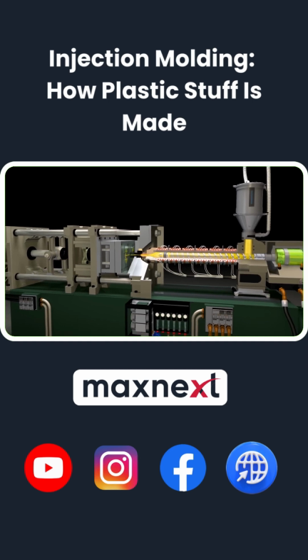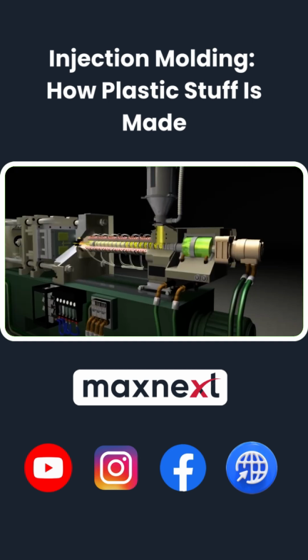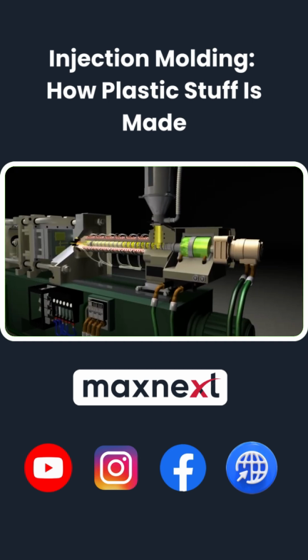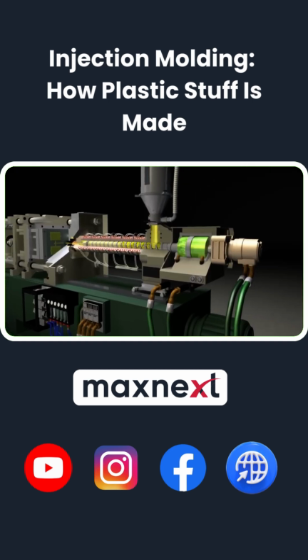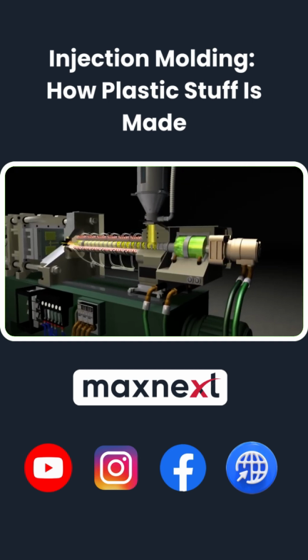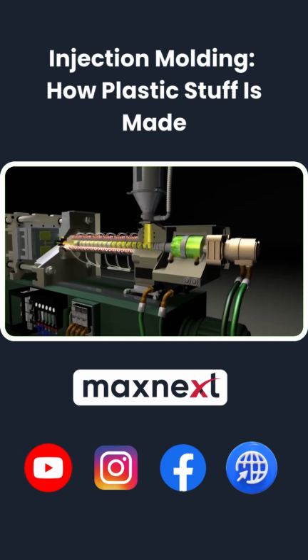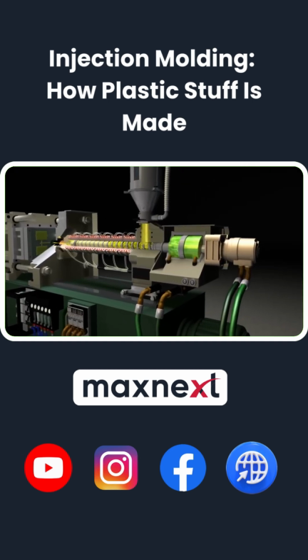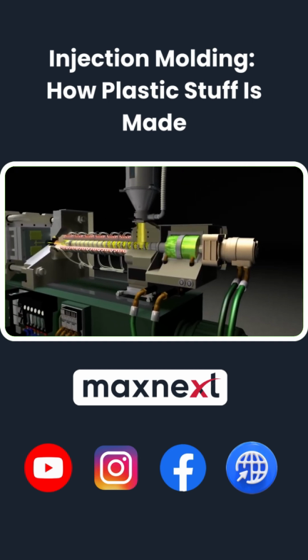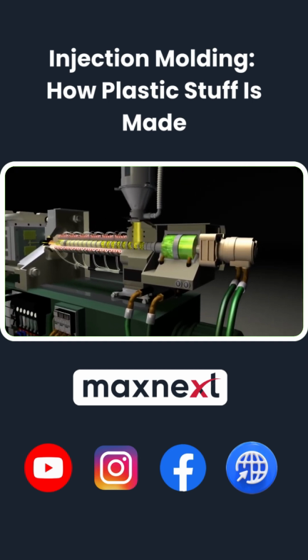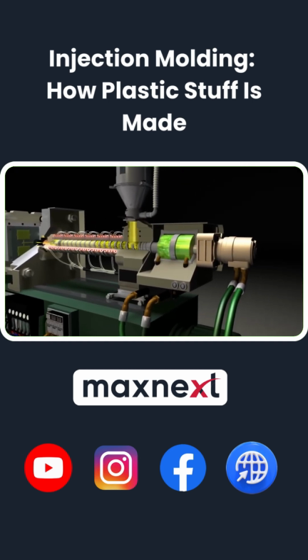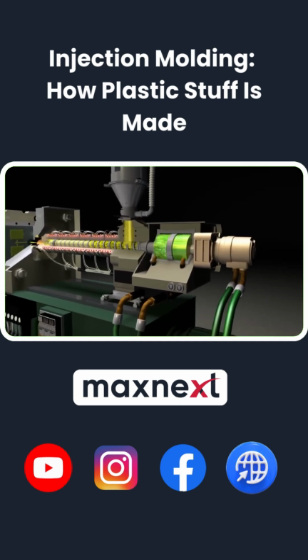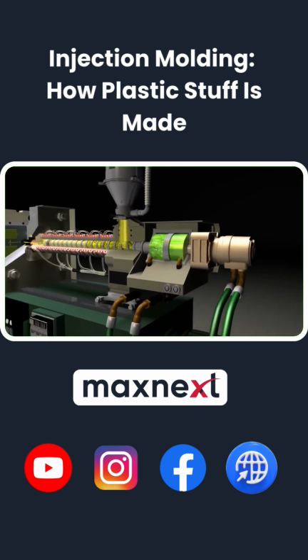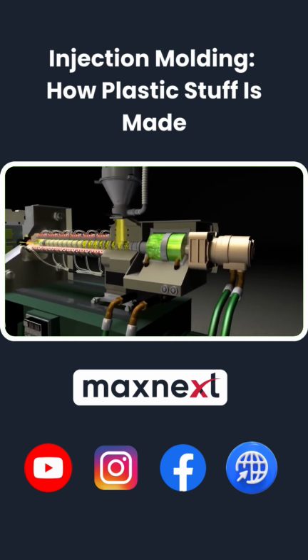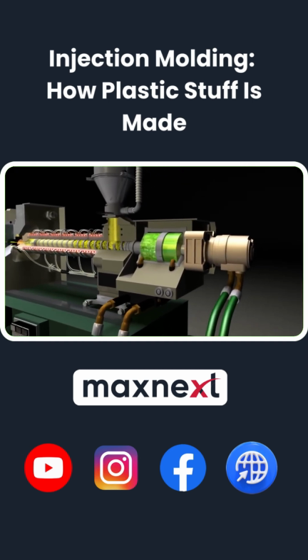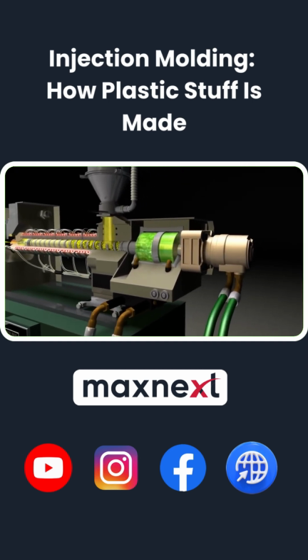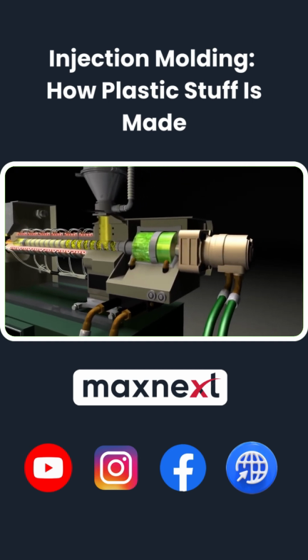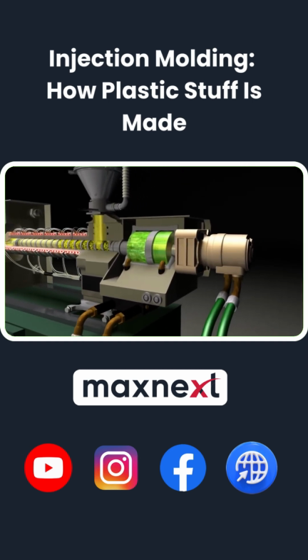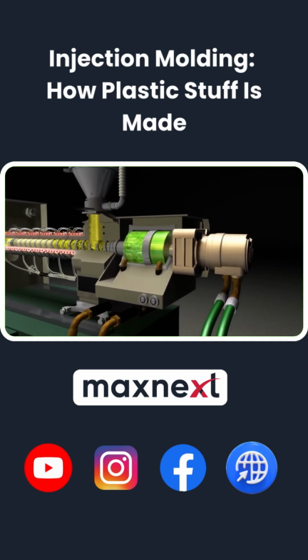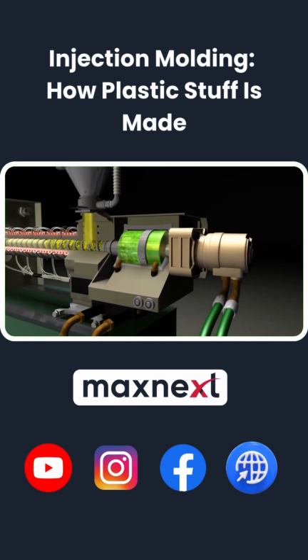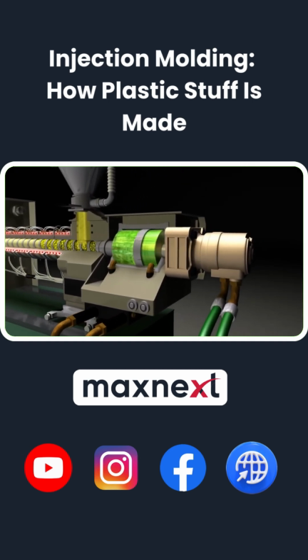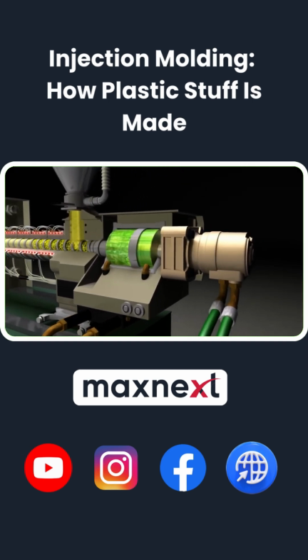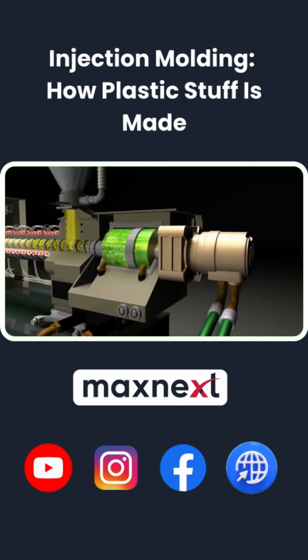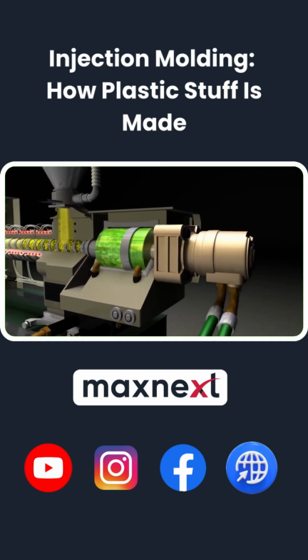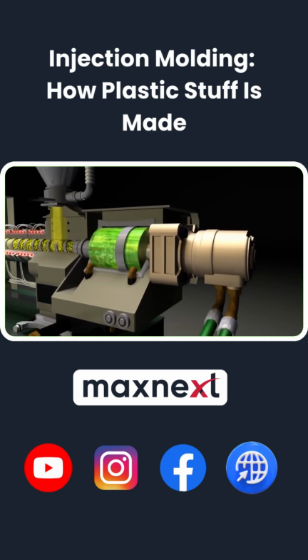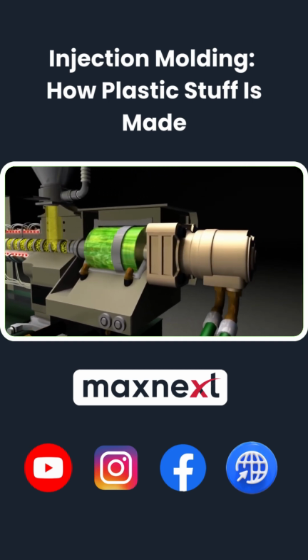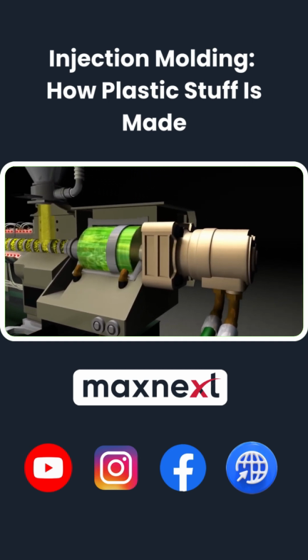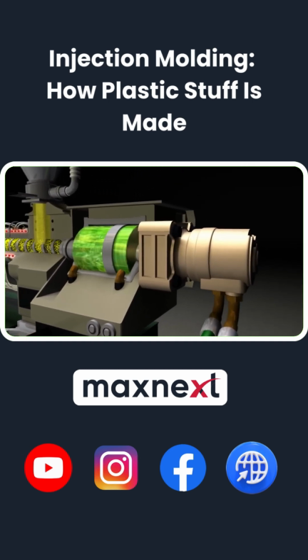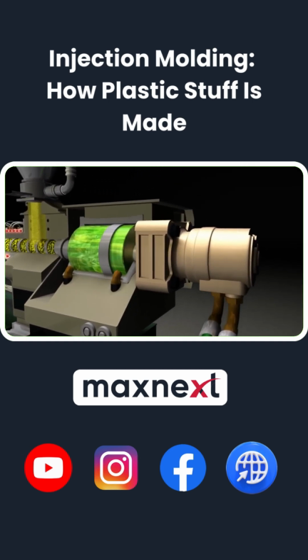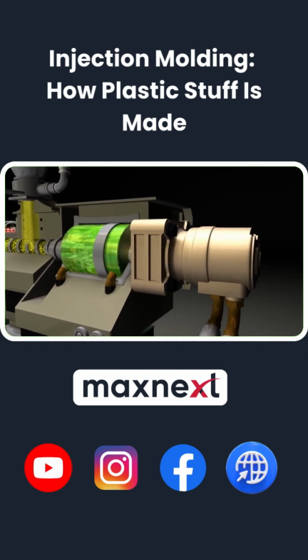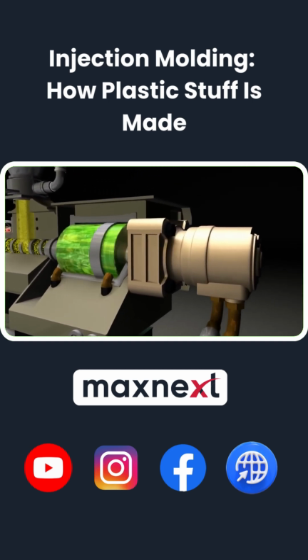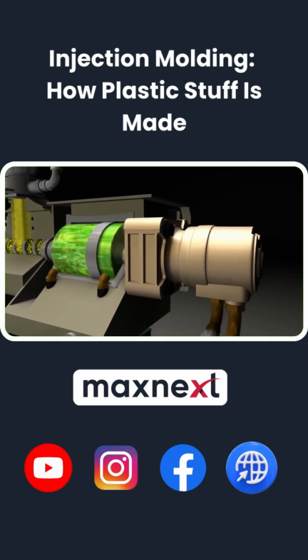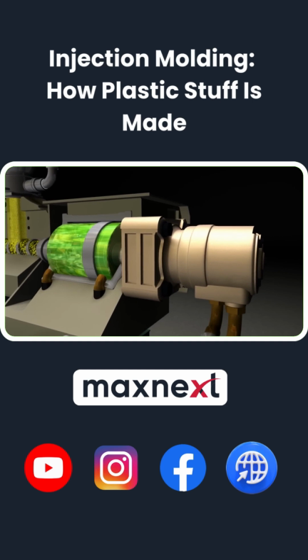It mixes, shears, and heats the plastic evenly, giving consistent melts and faster cycles.